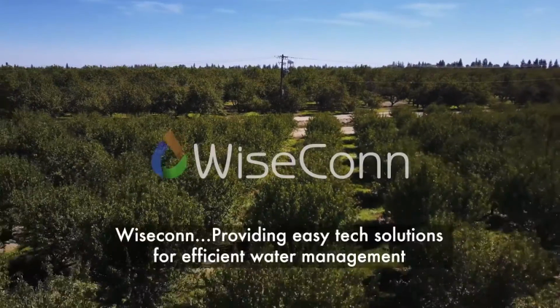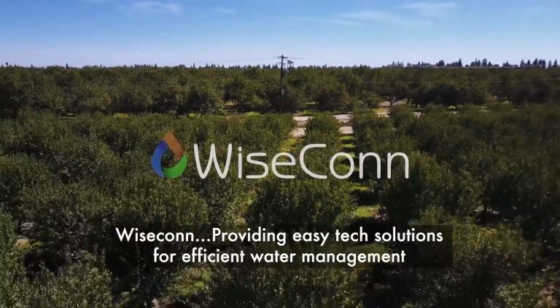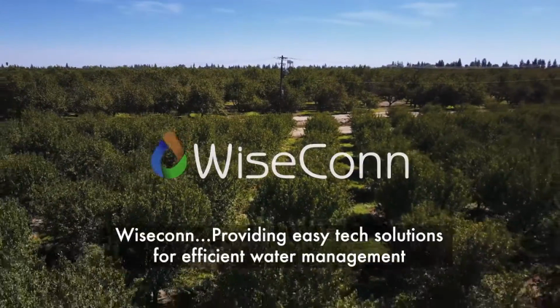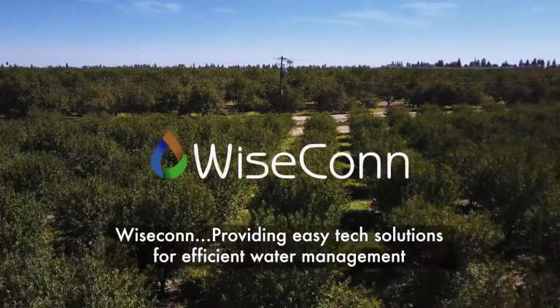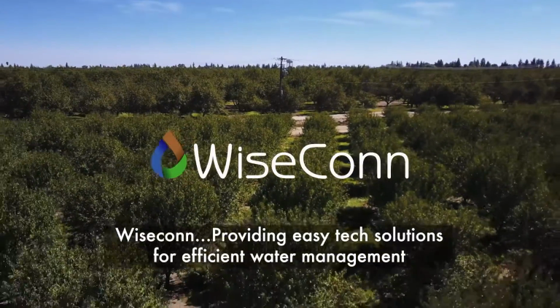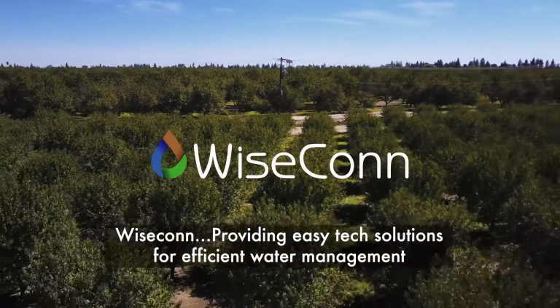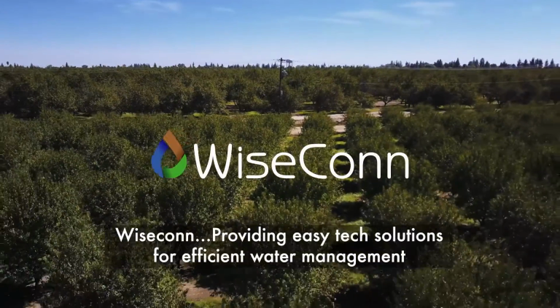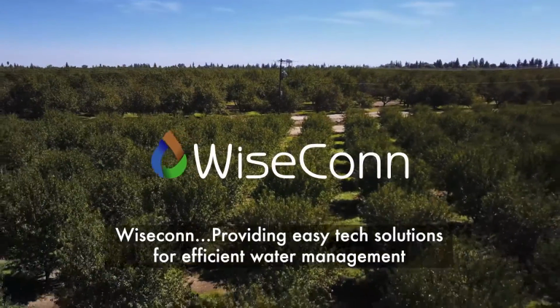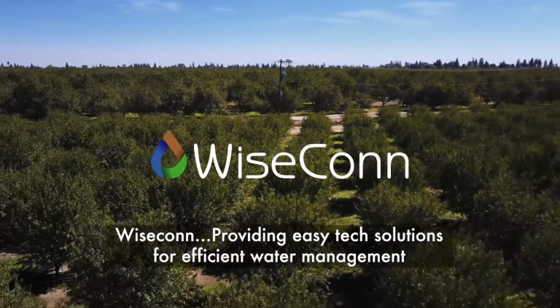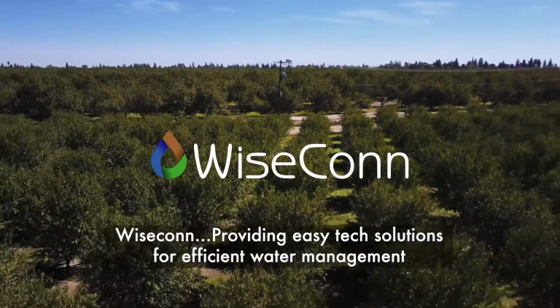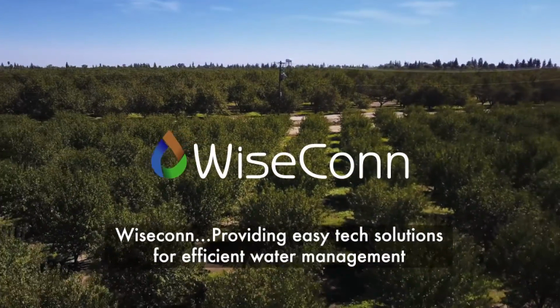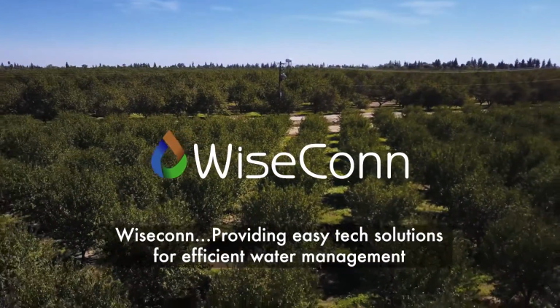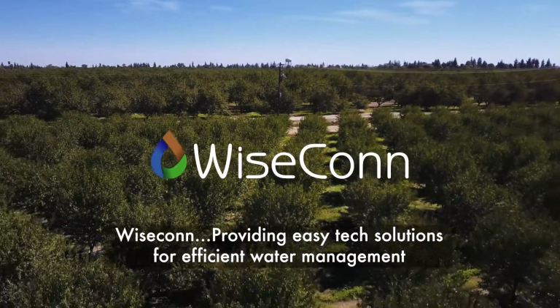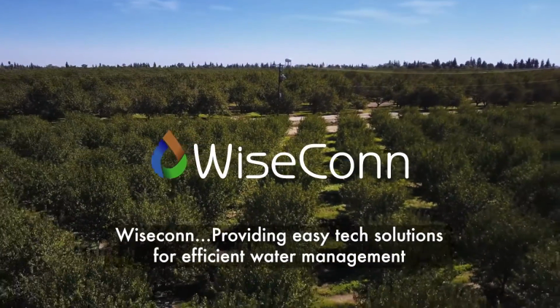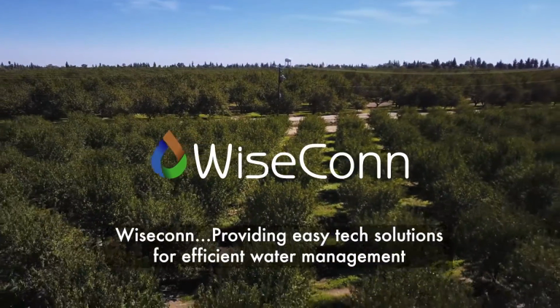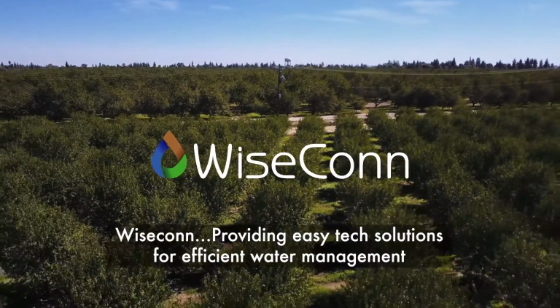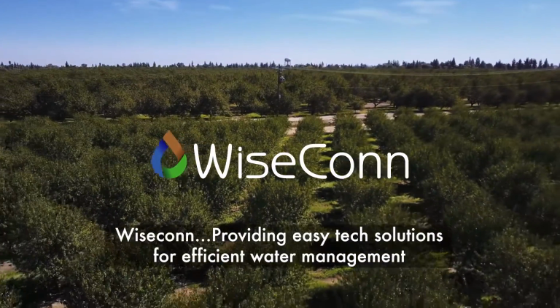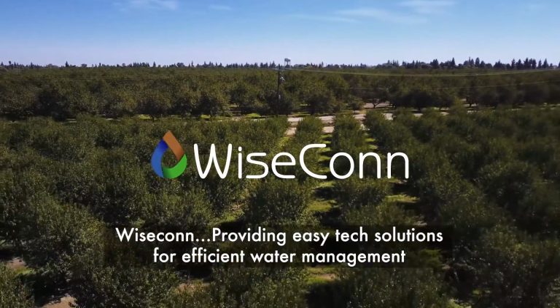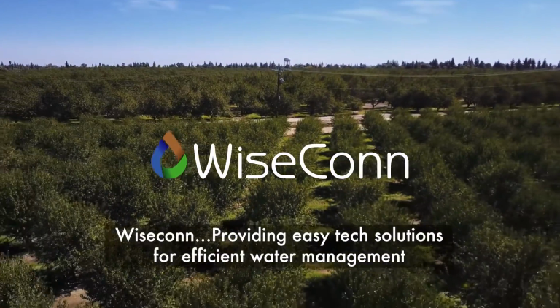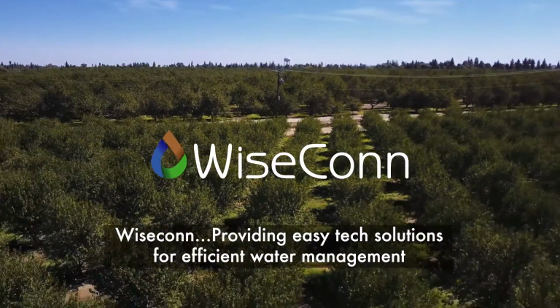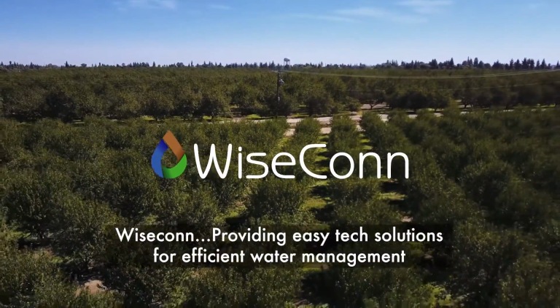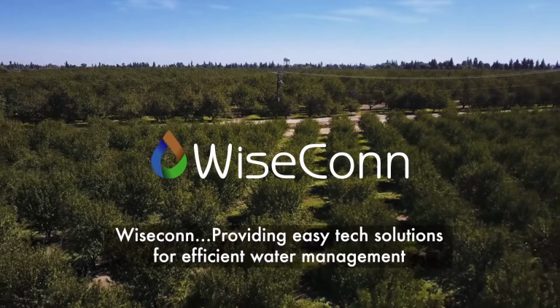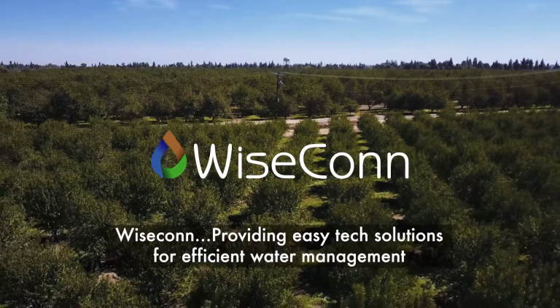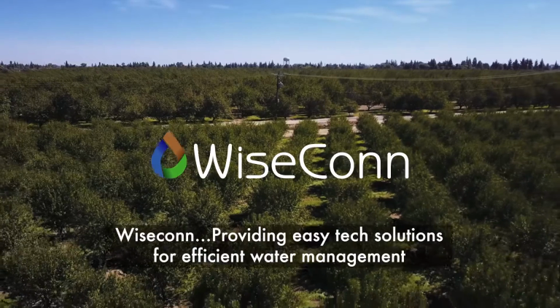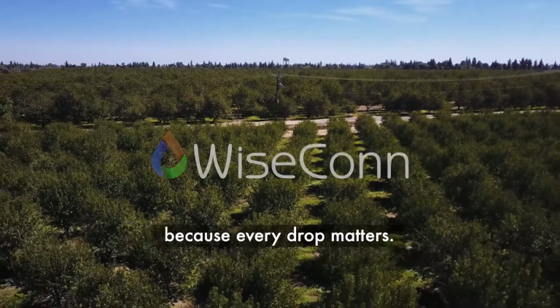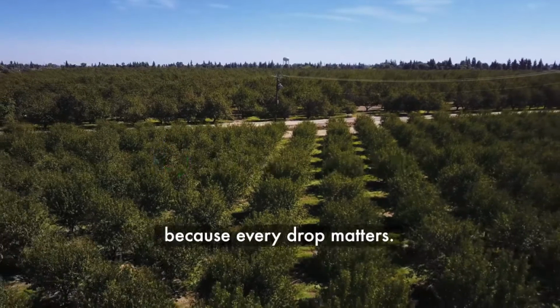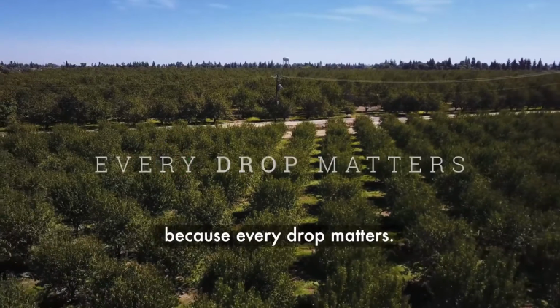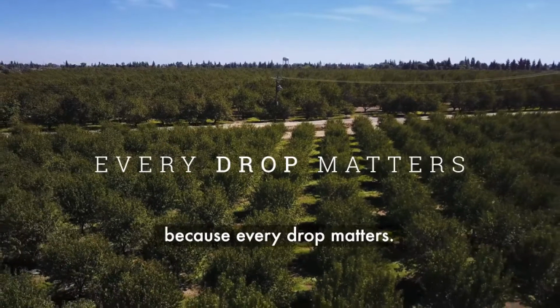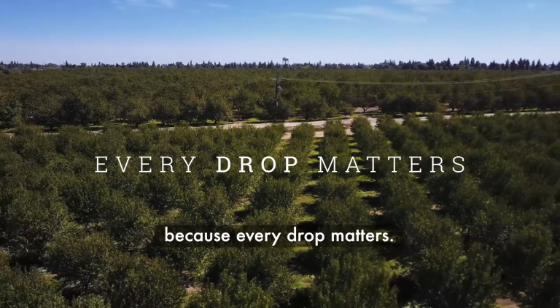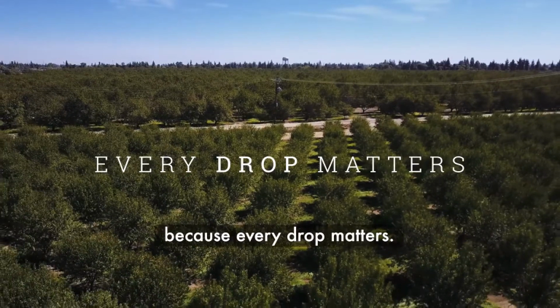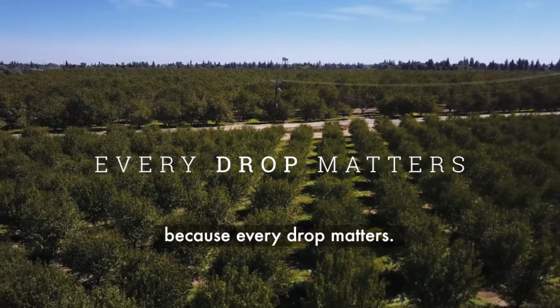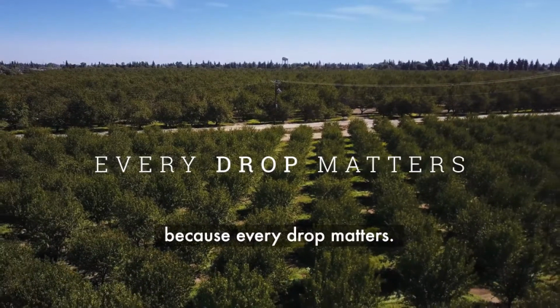Wisecon — providing easy-tech solutions for efficient water management, because every drop matters.